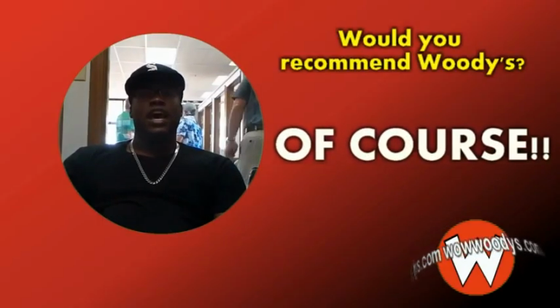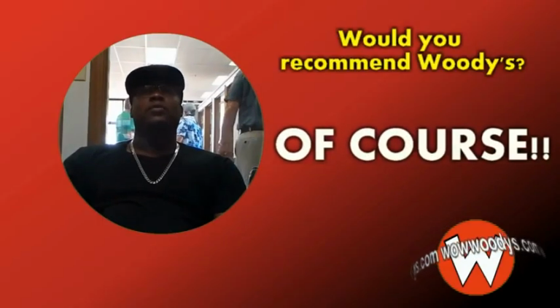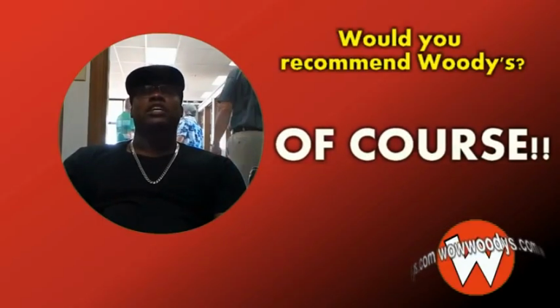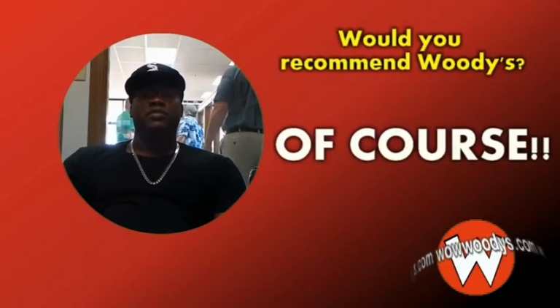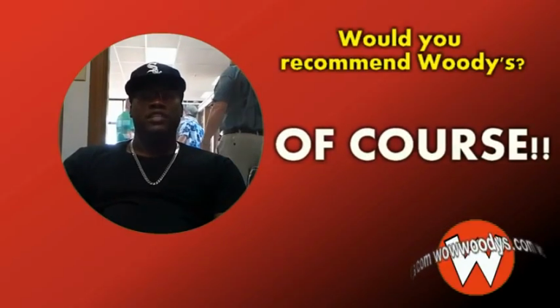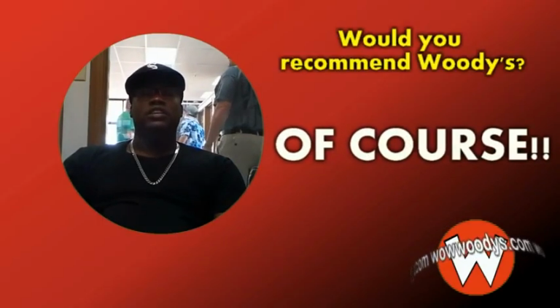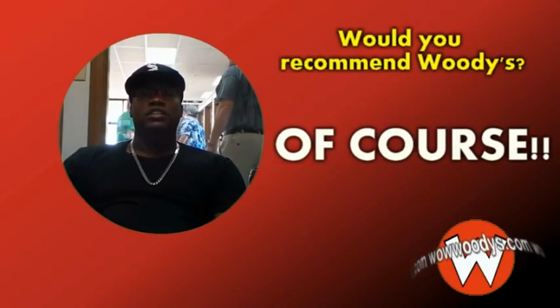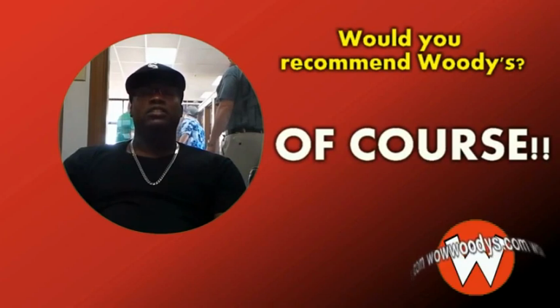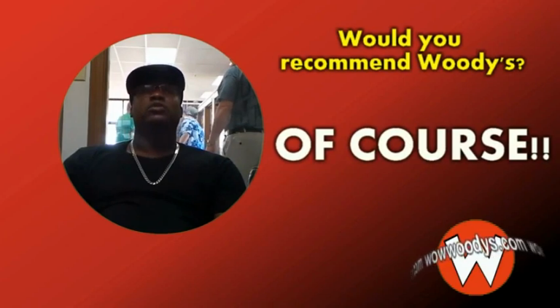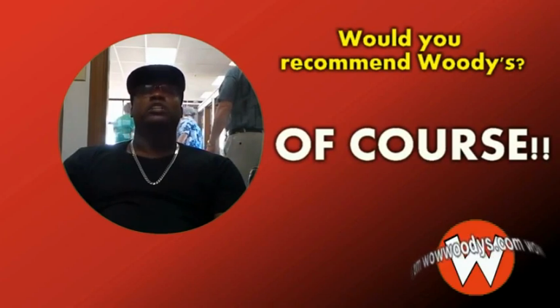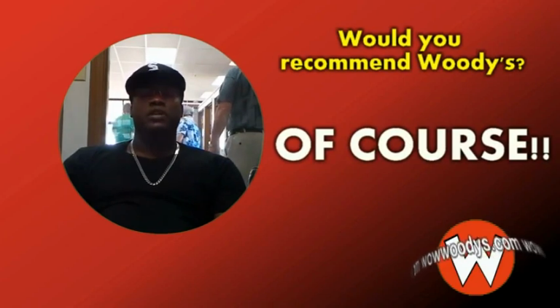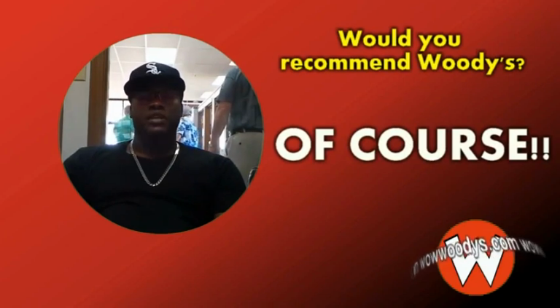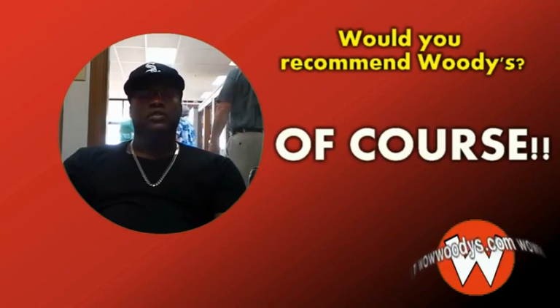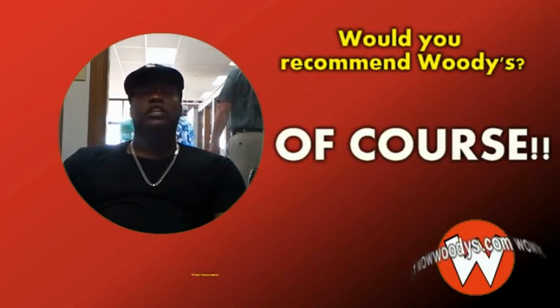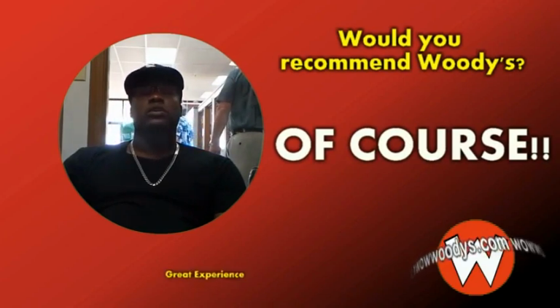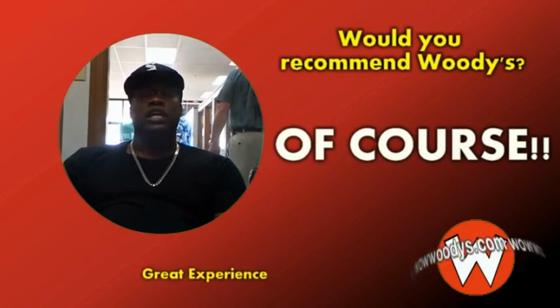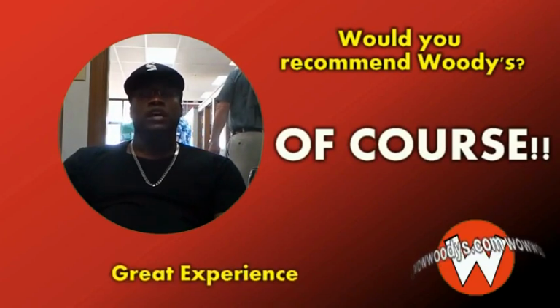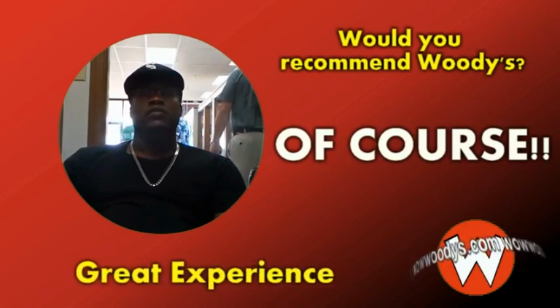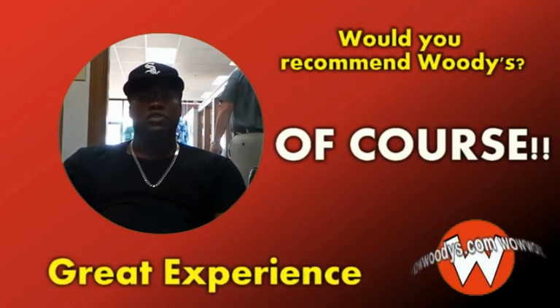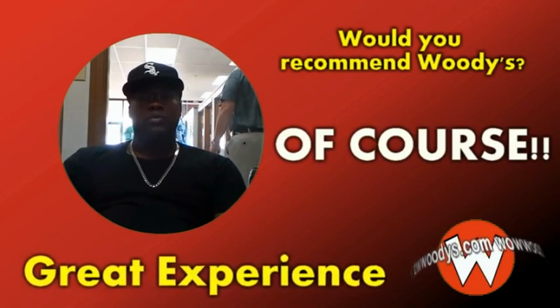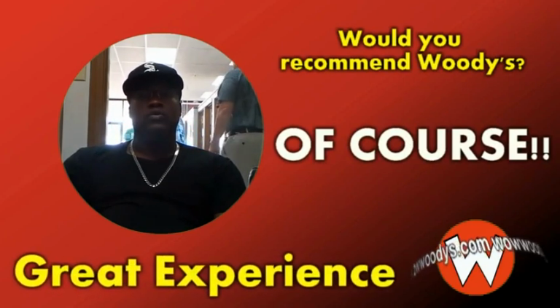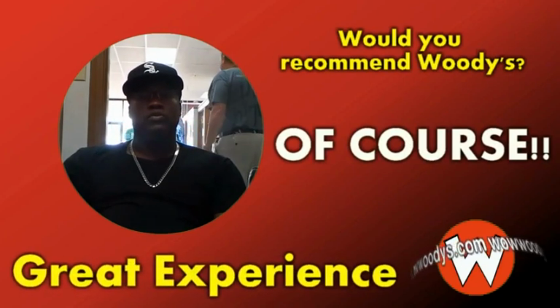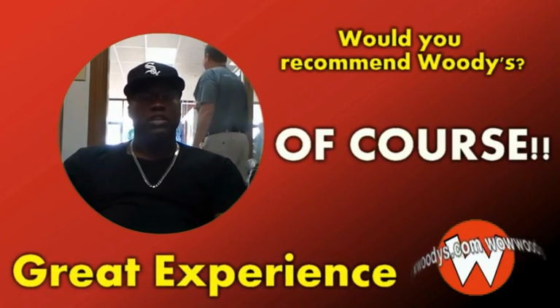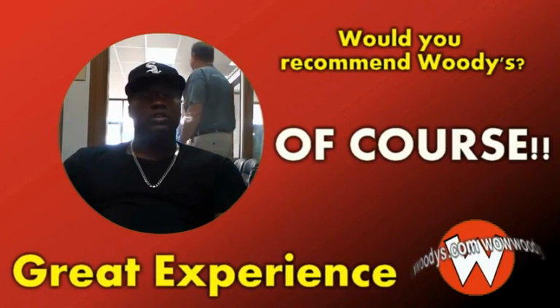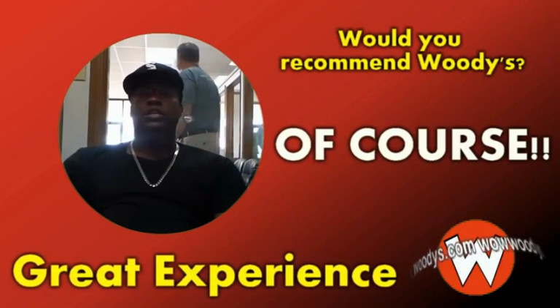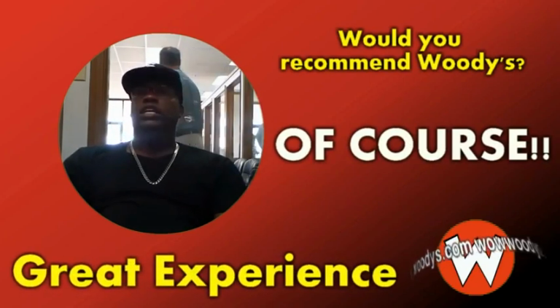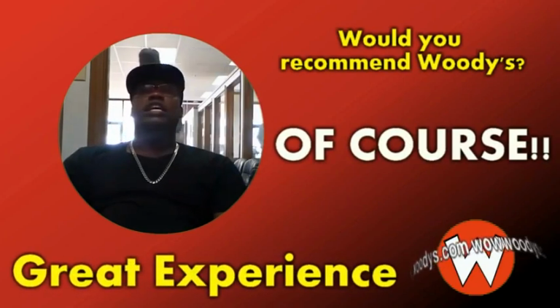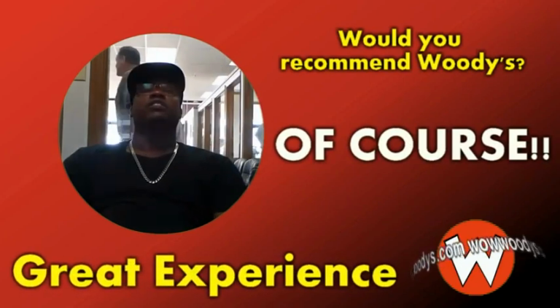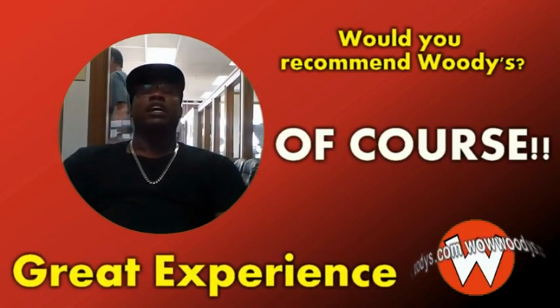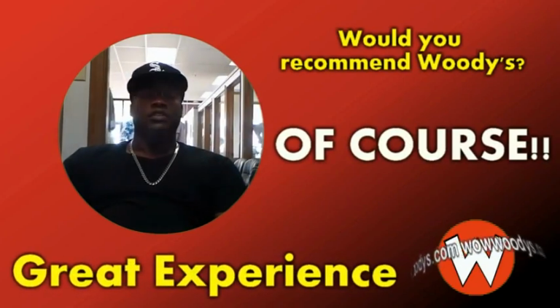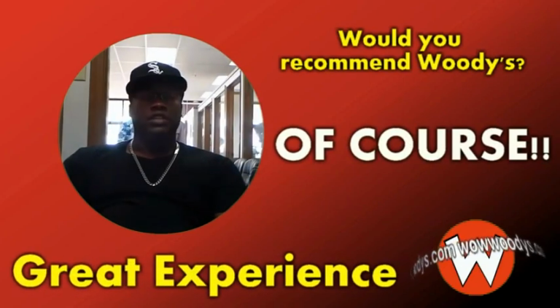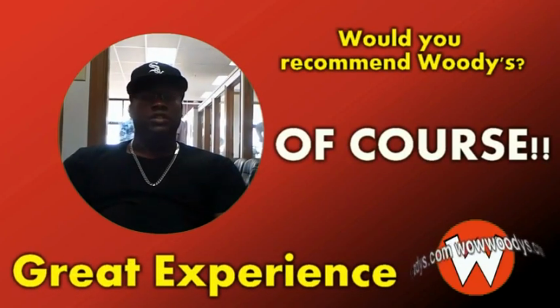I would definitely say this is a great experience for anyone to have when shopping for a vehicle — any kind of vehicle.